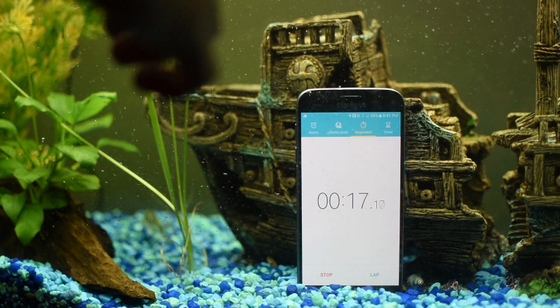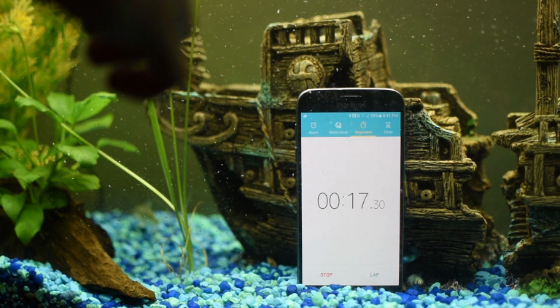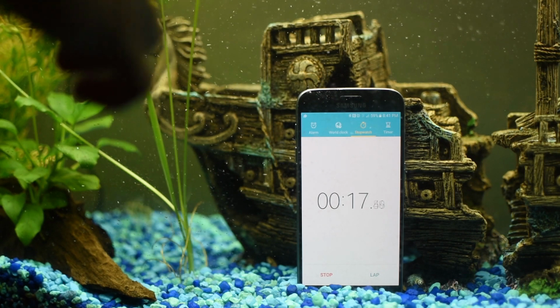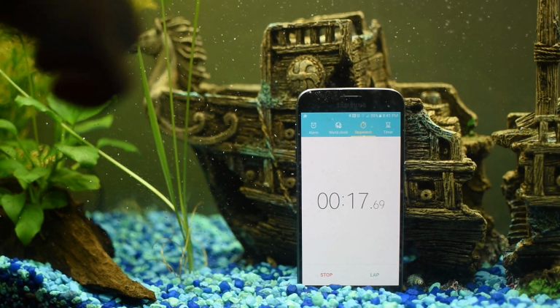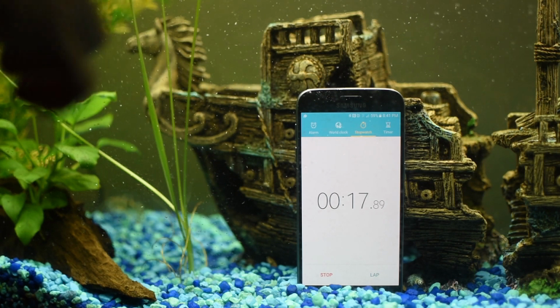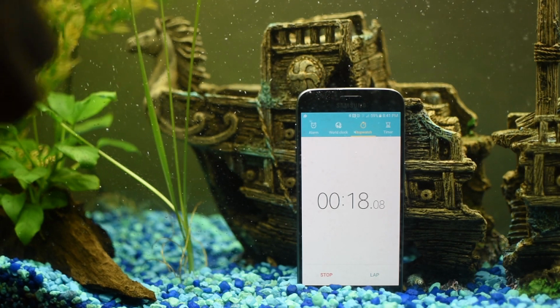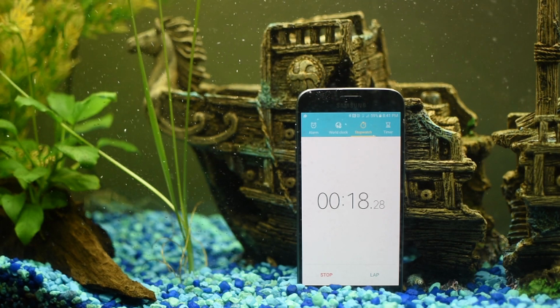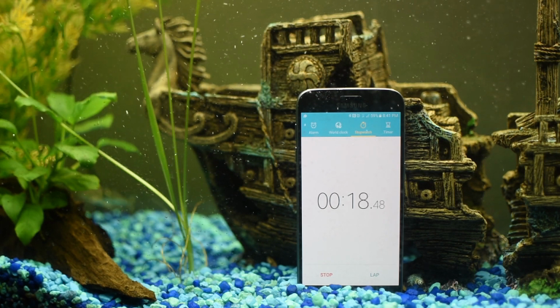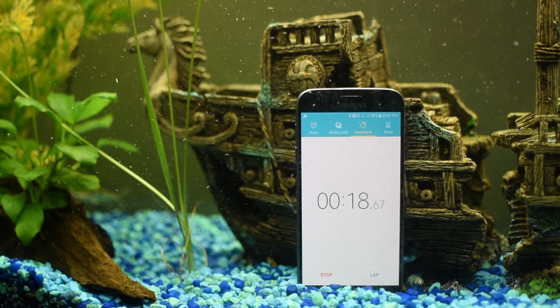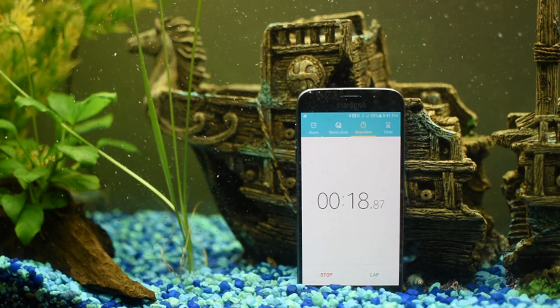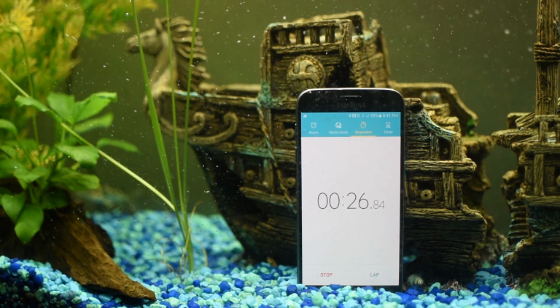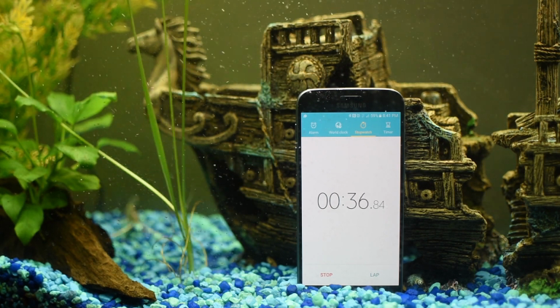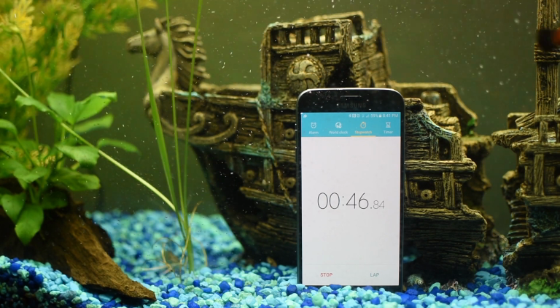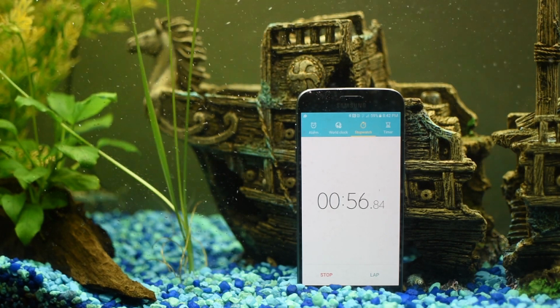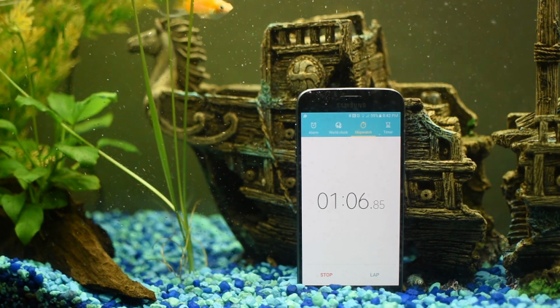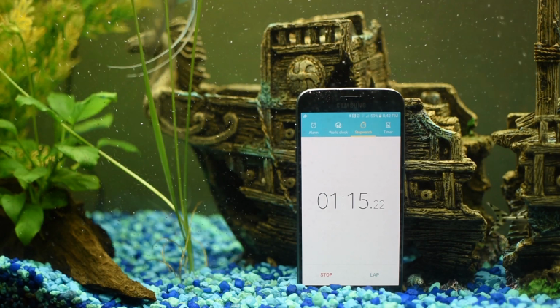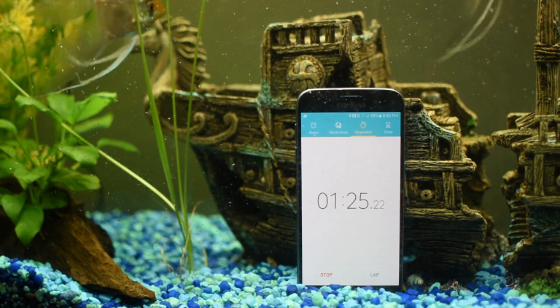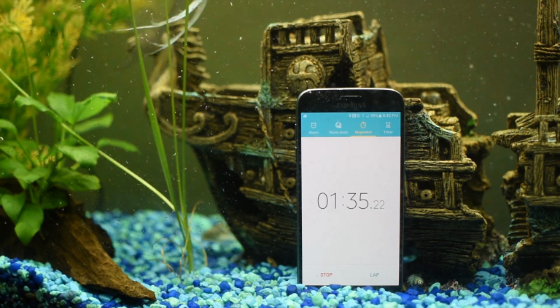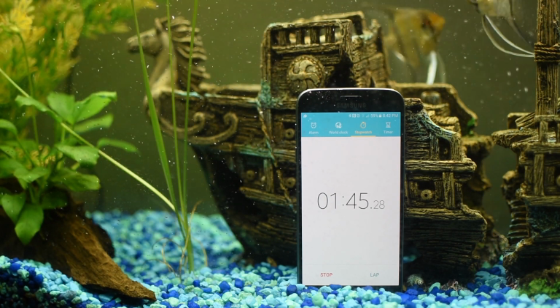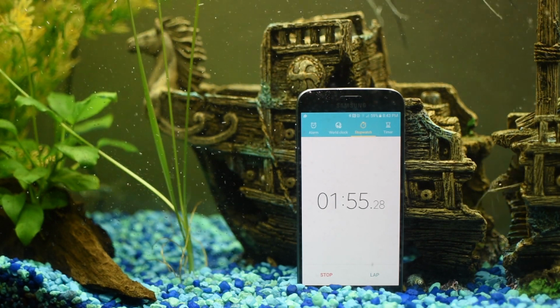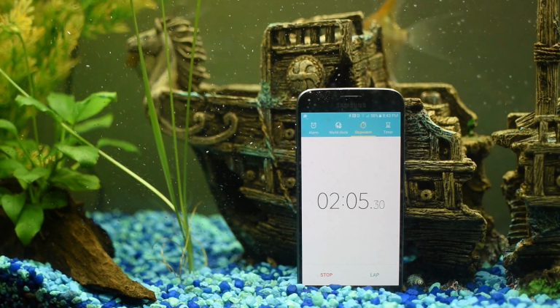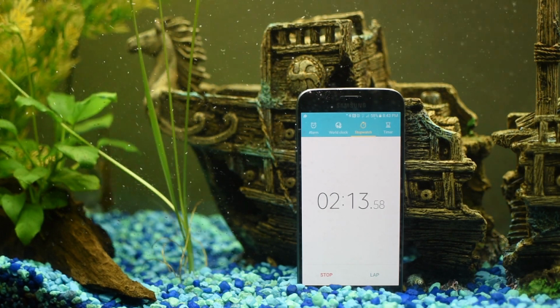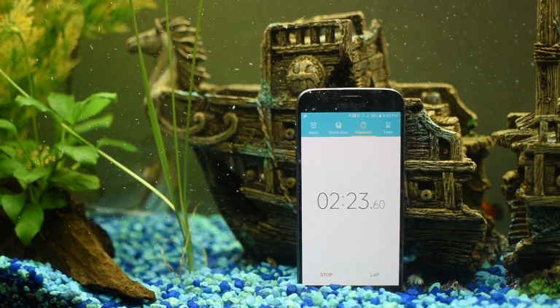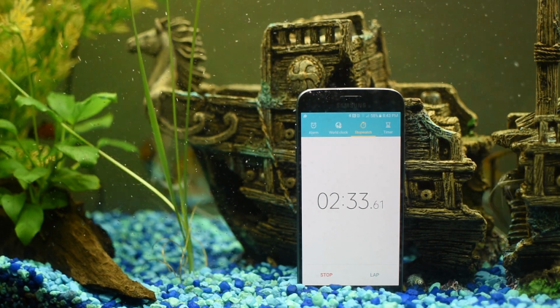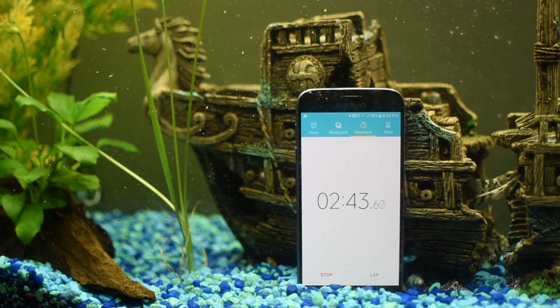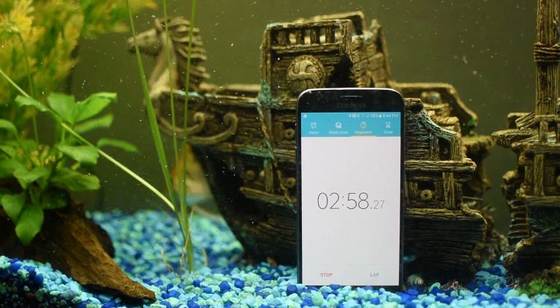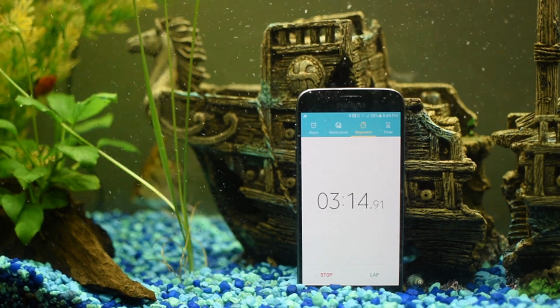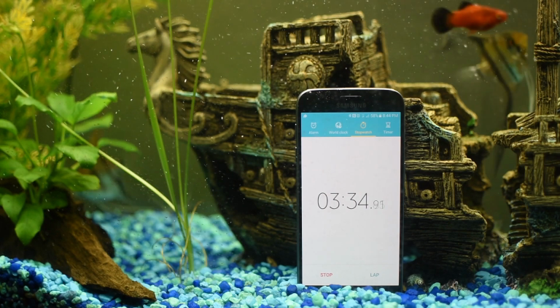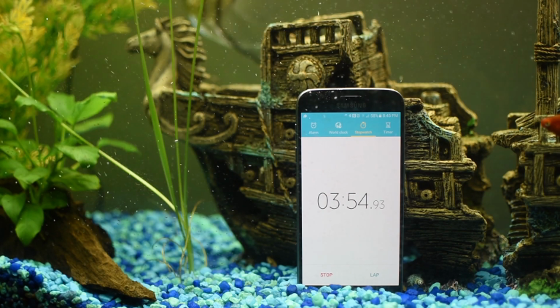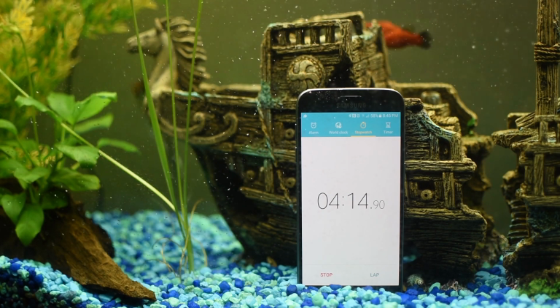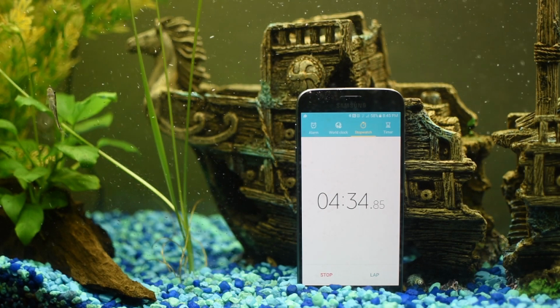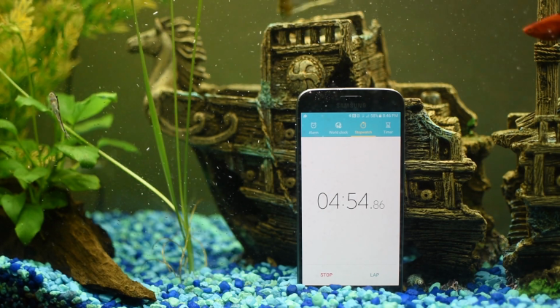Obviously you don't want to see the whole 90 minutes — that would be boring — so I'll speed it up for you so you get the picture.